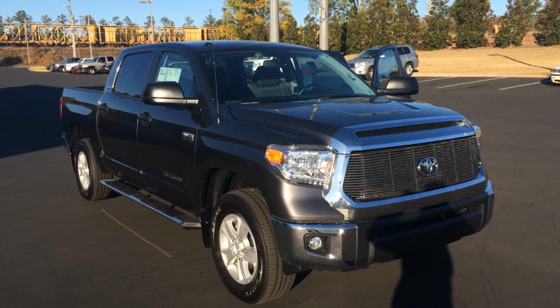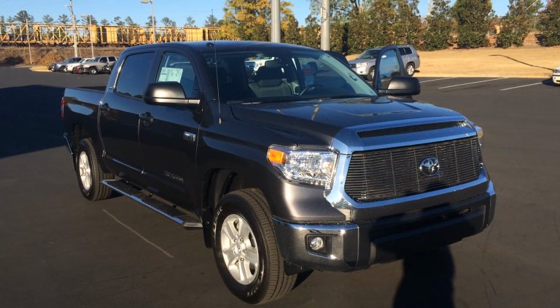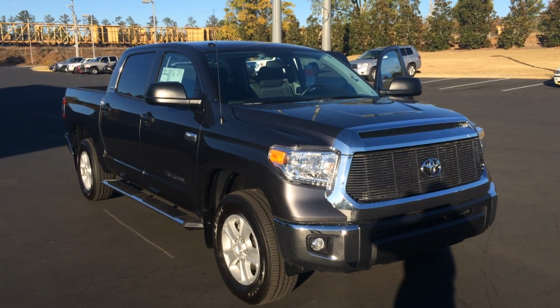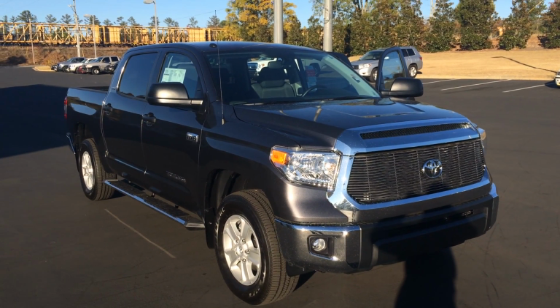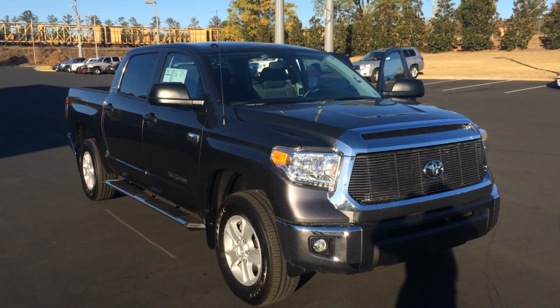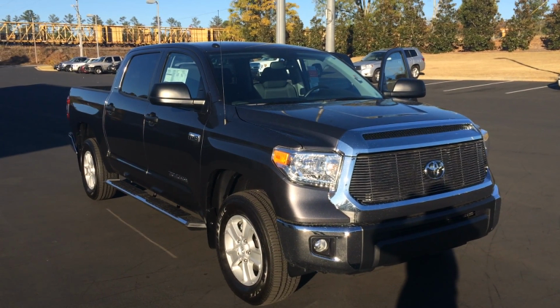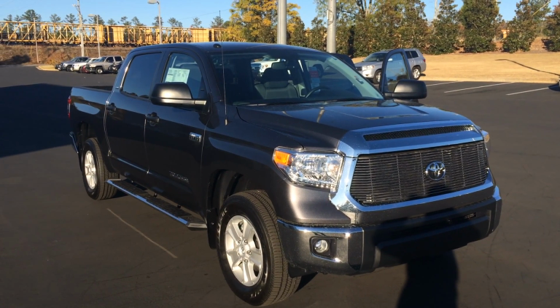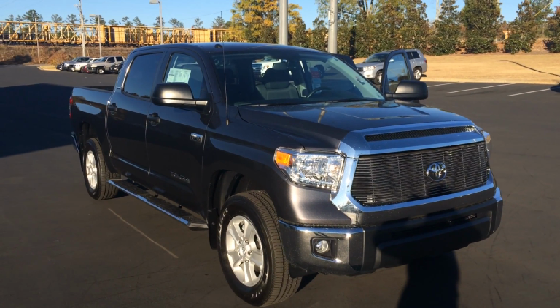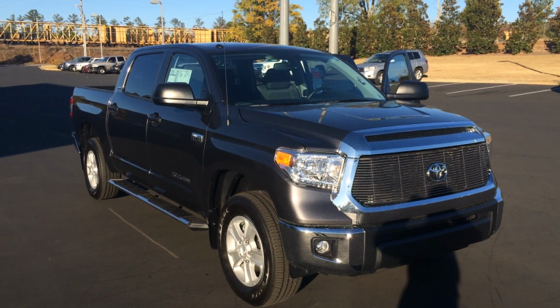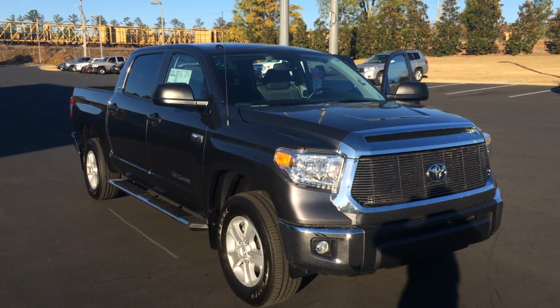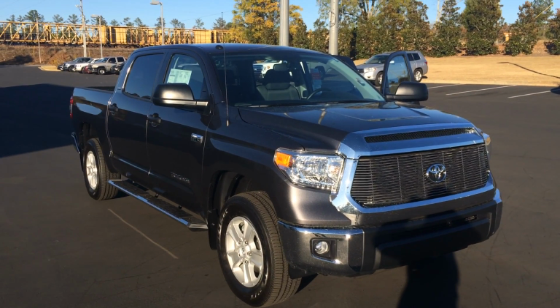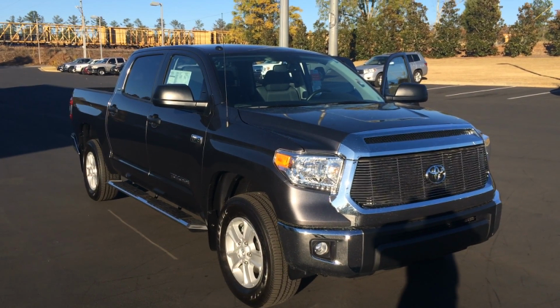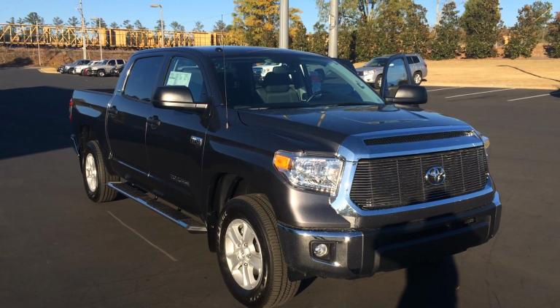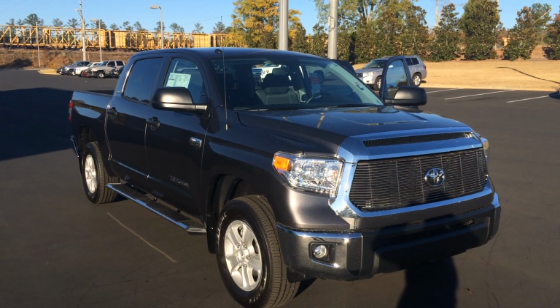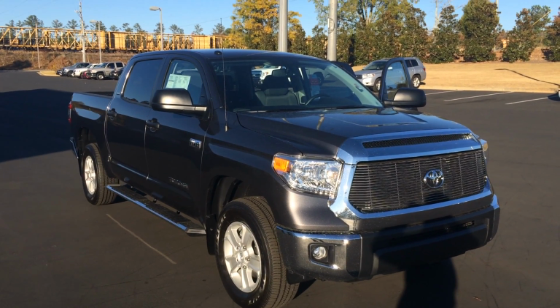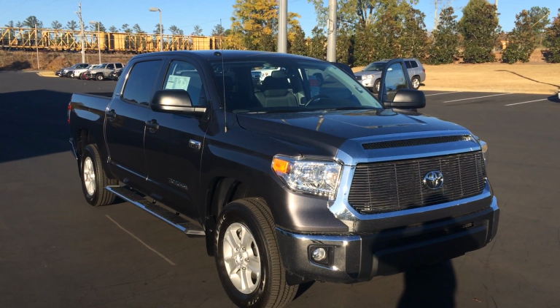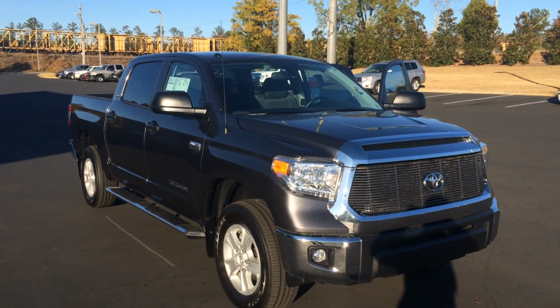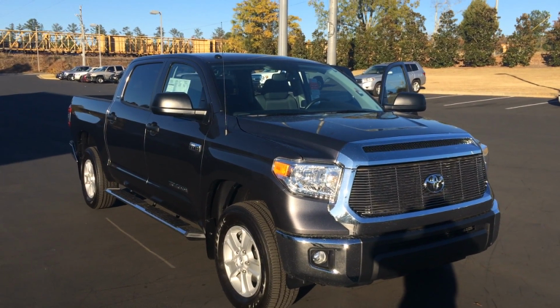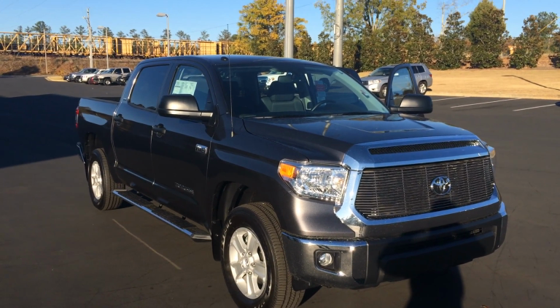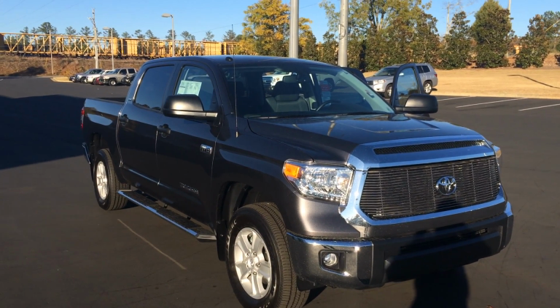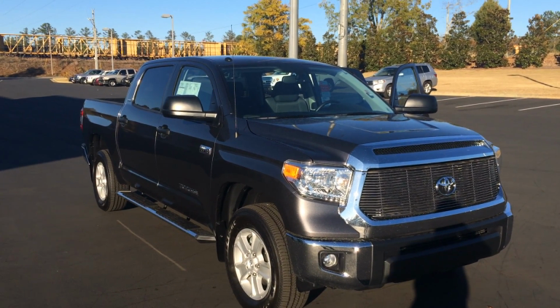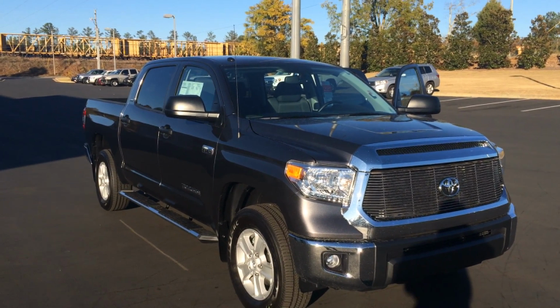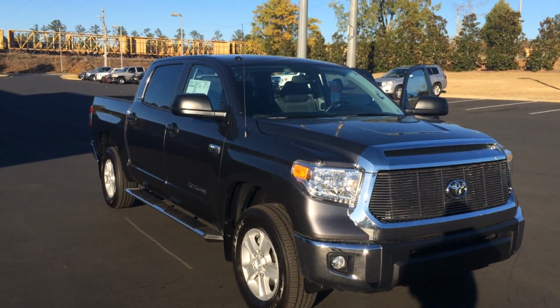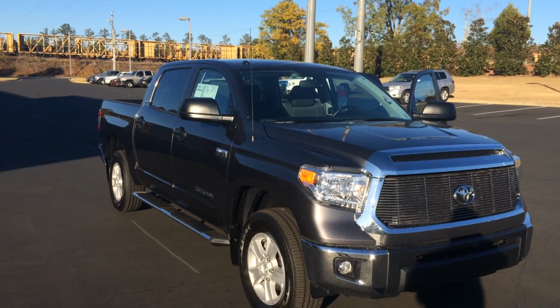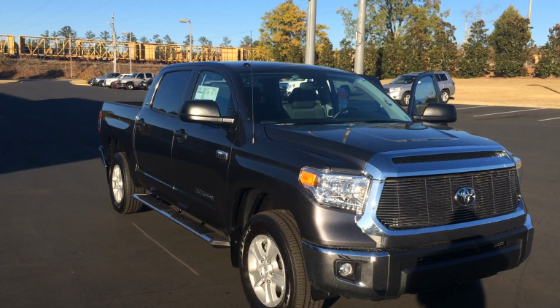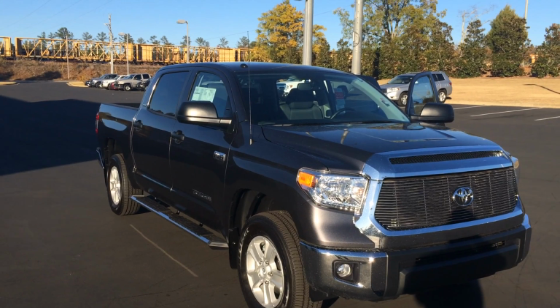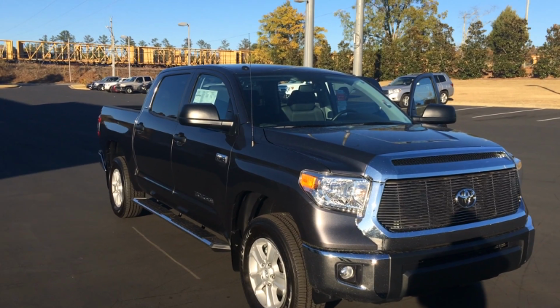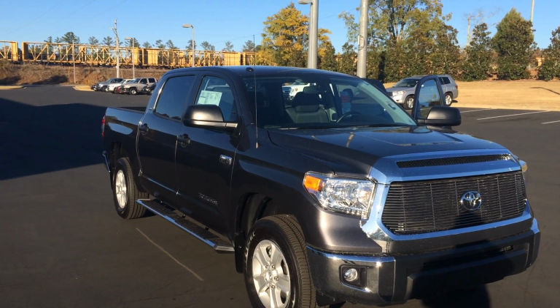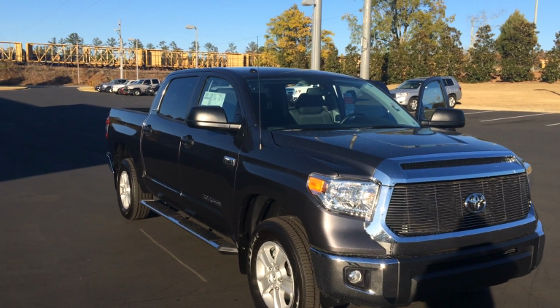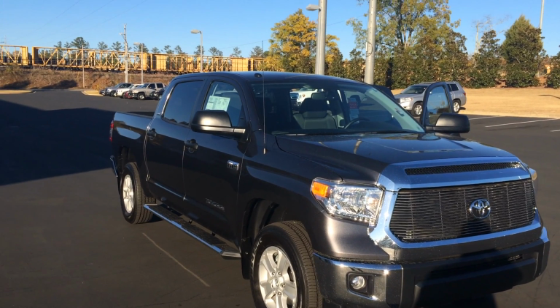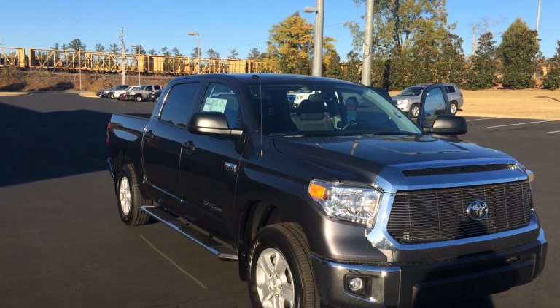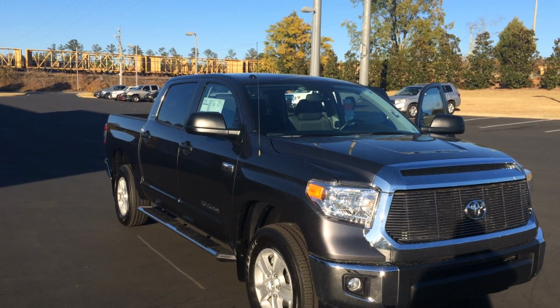Good afternoon, Mr. Scott. This is Gerald at LaGrange Toyota here with your brand new 2017 Toyota Tundra.